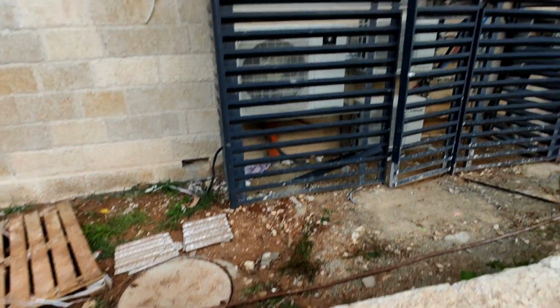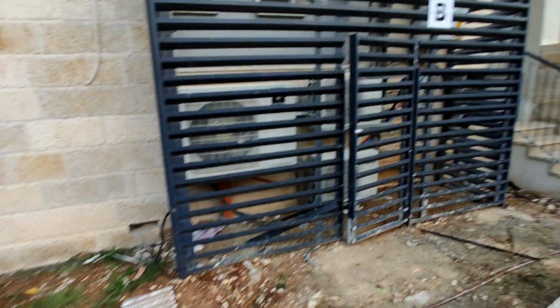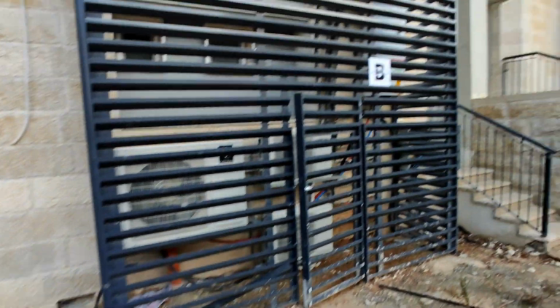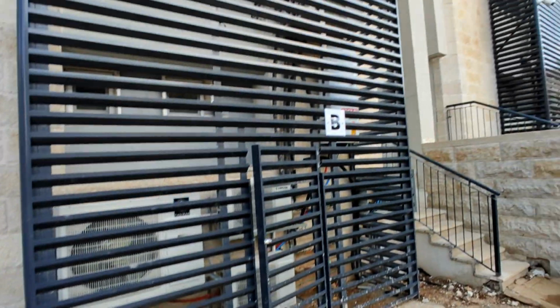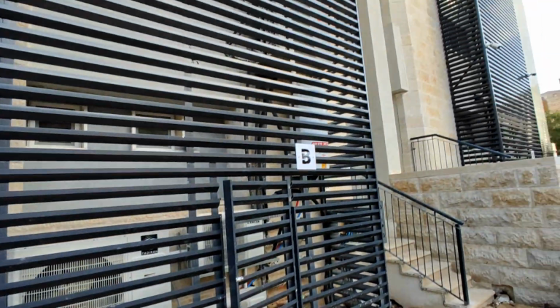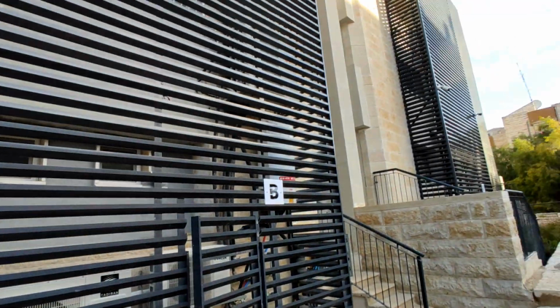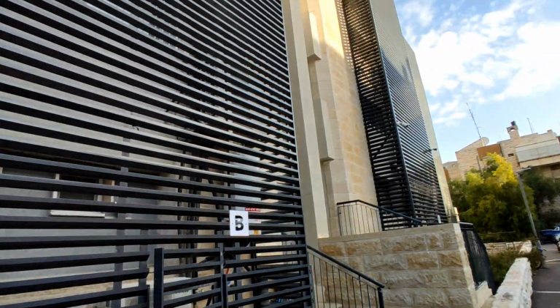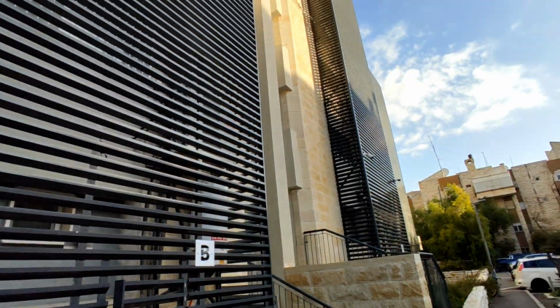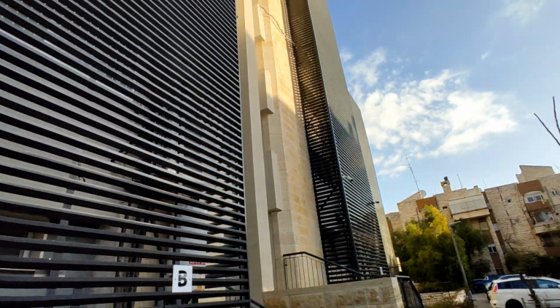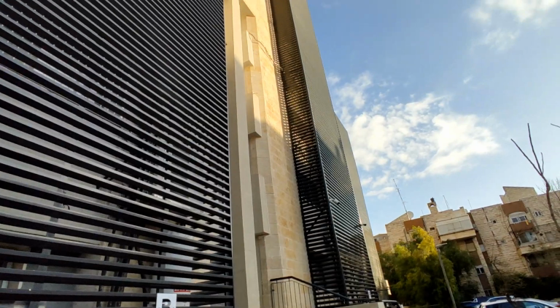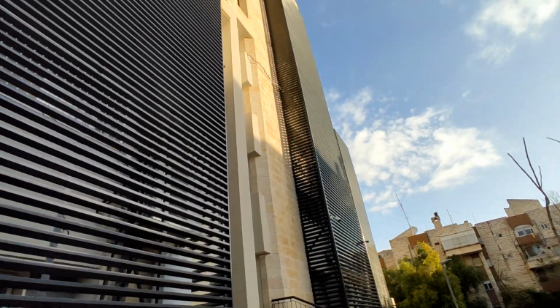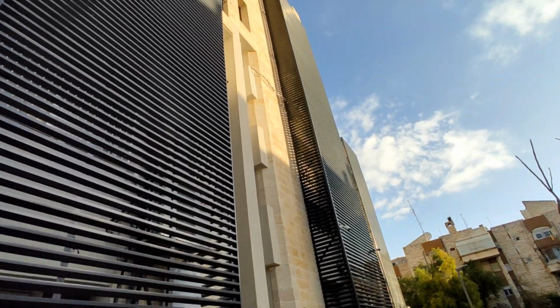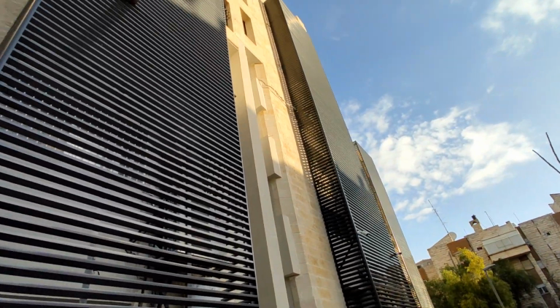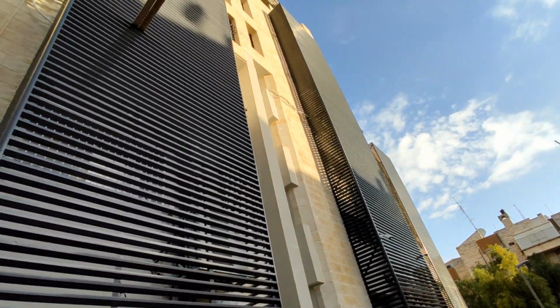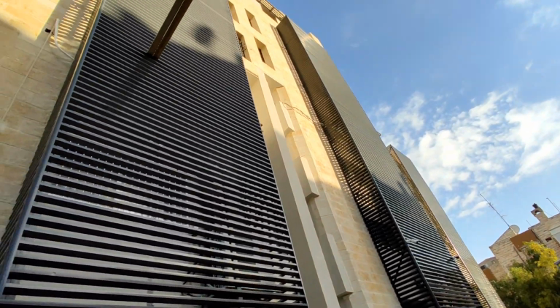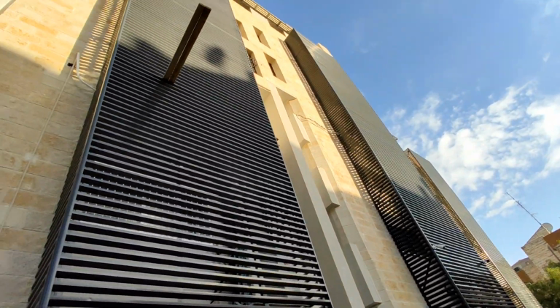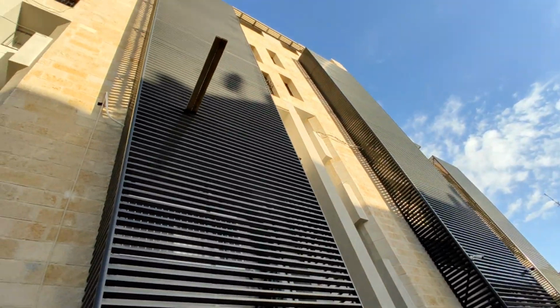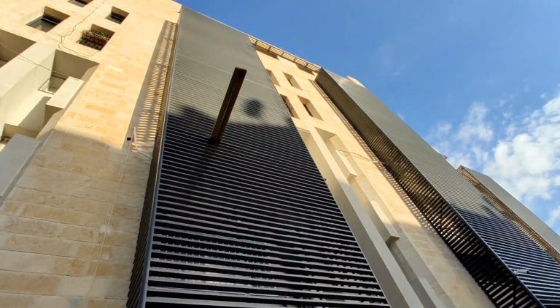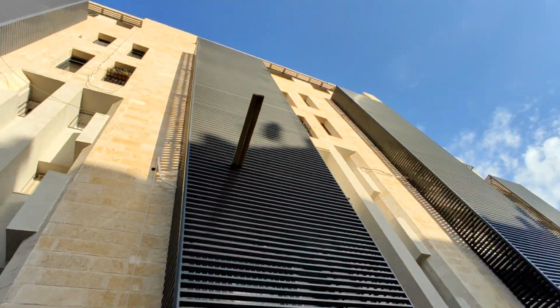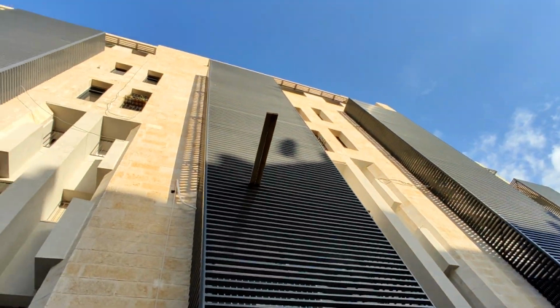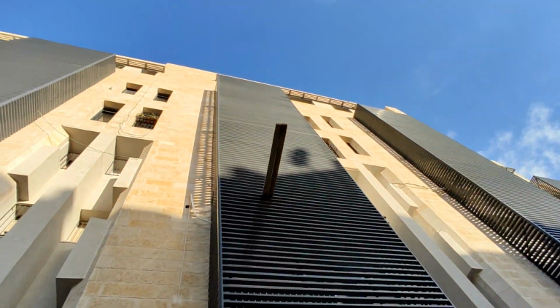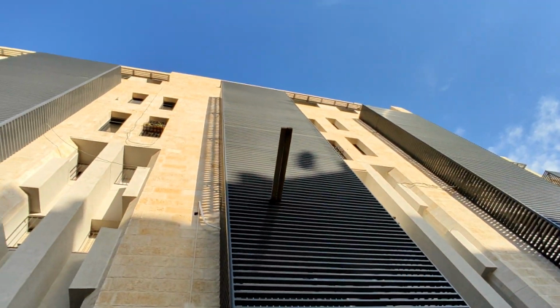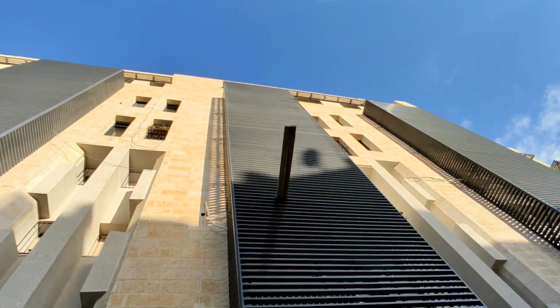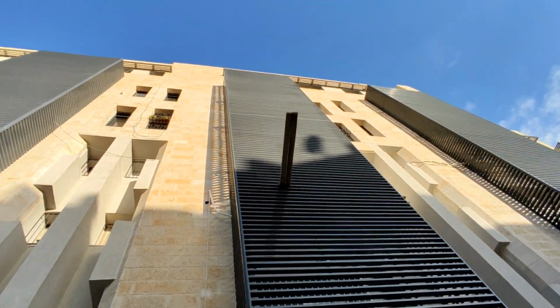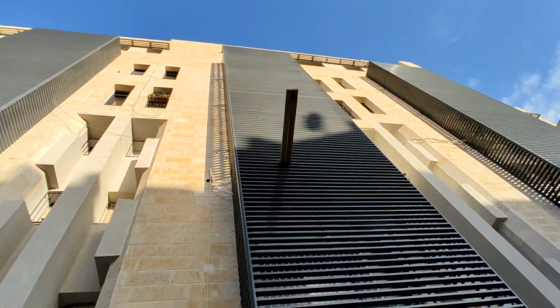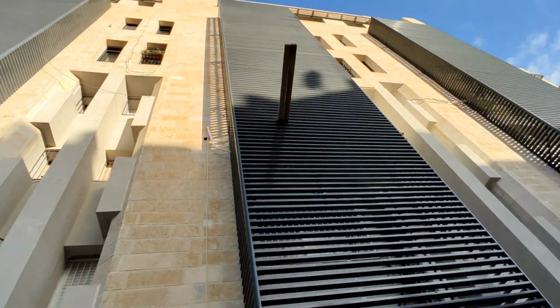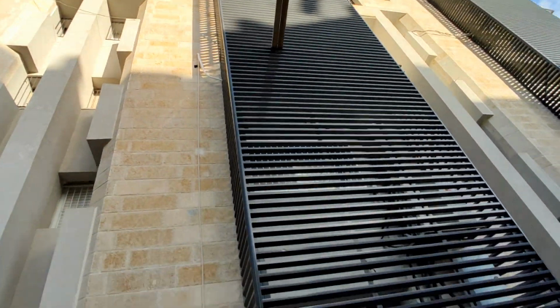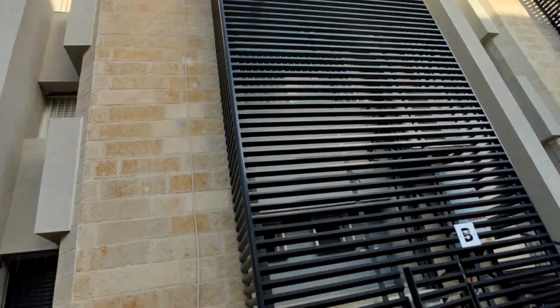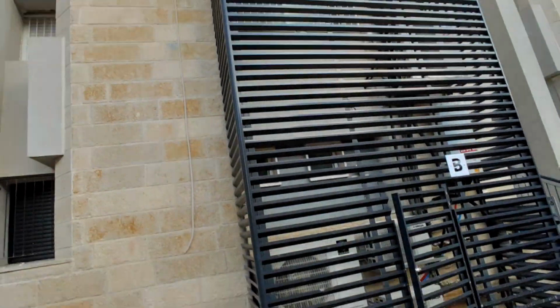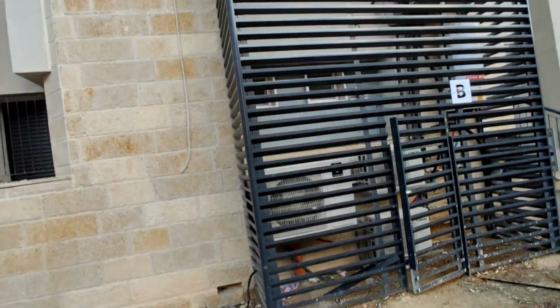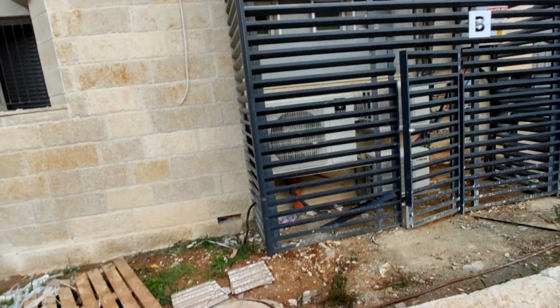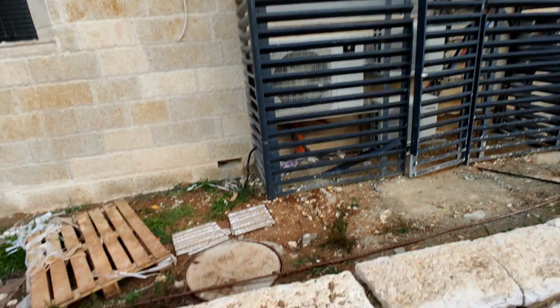All right, so we got this building. They did some earthquake fortification.